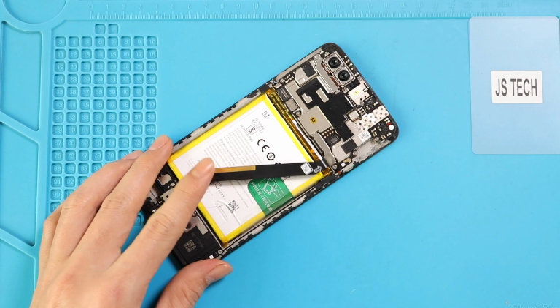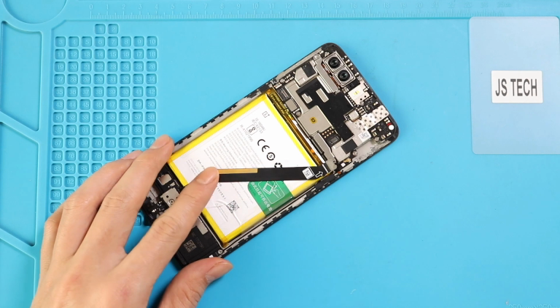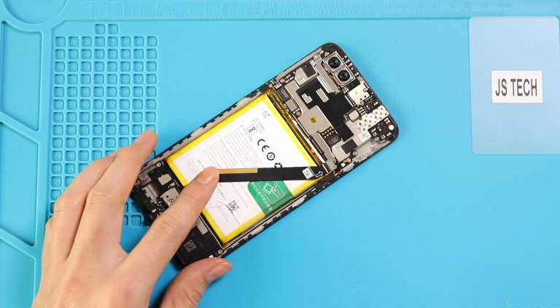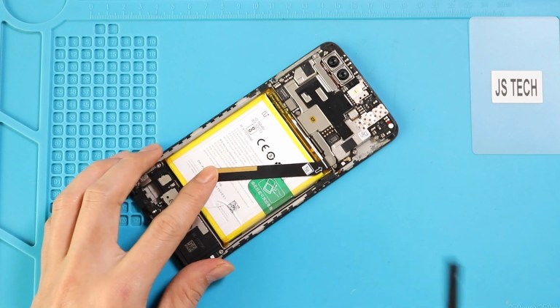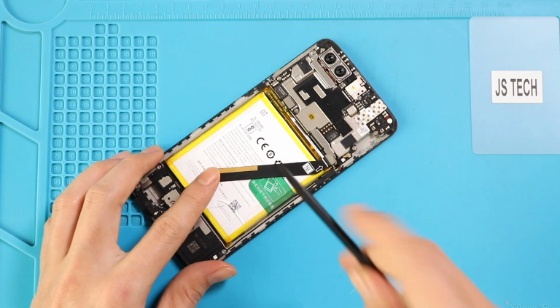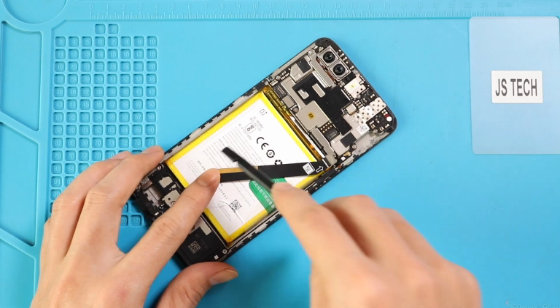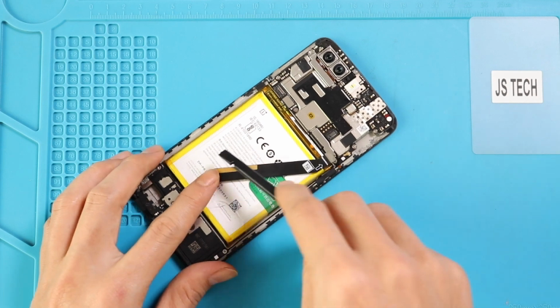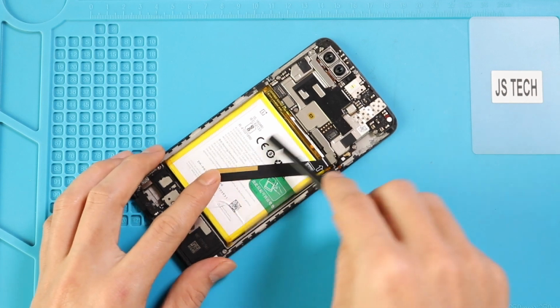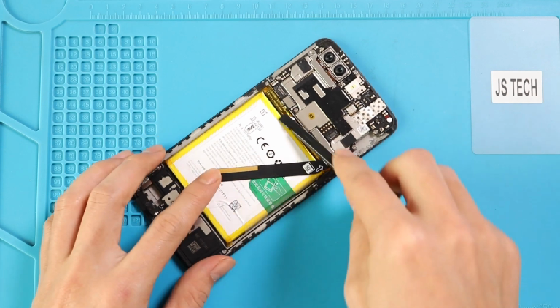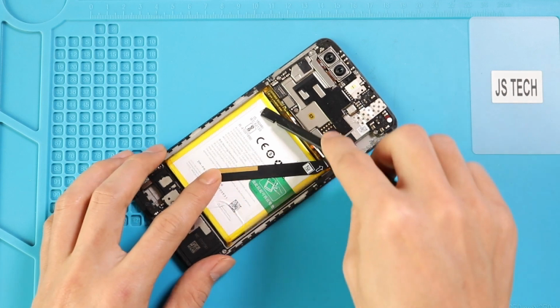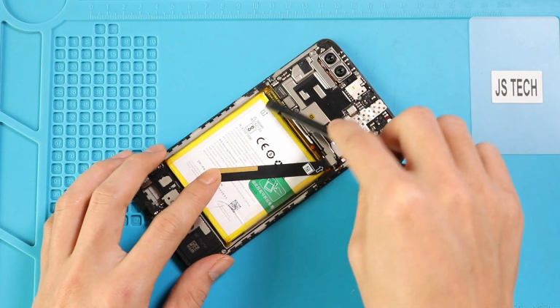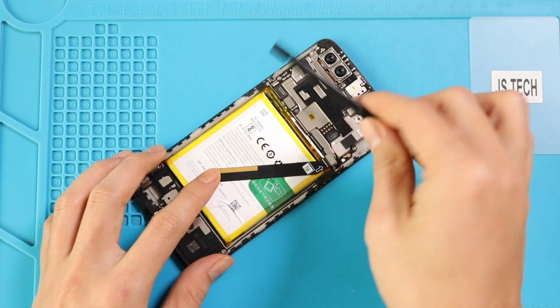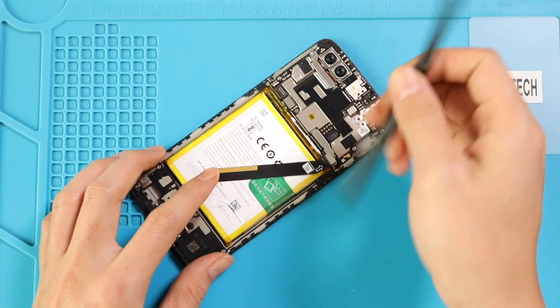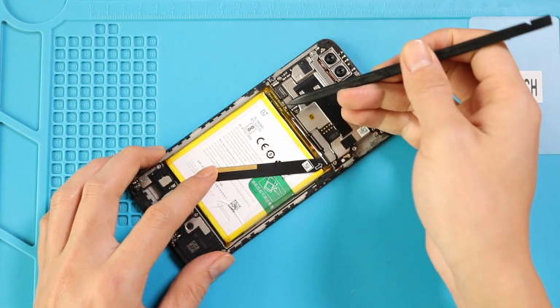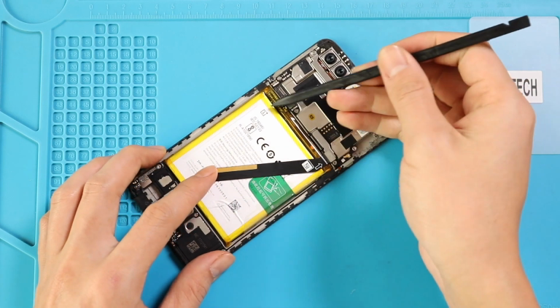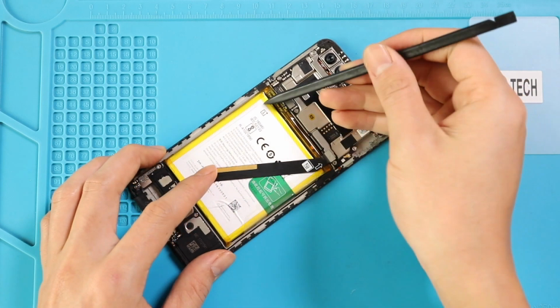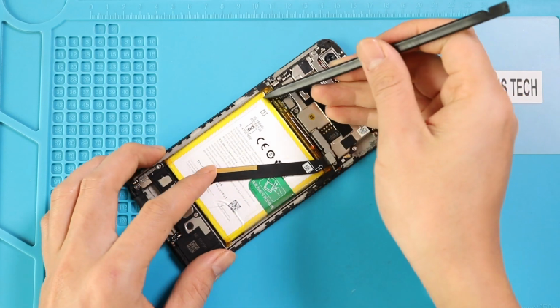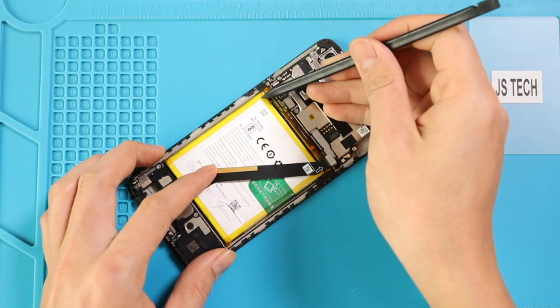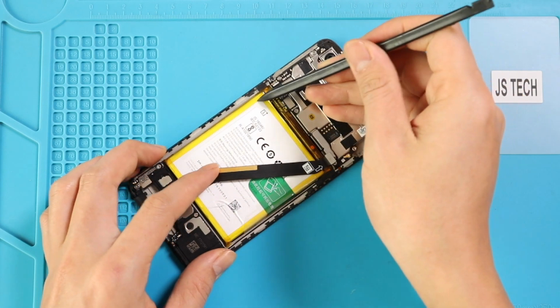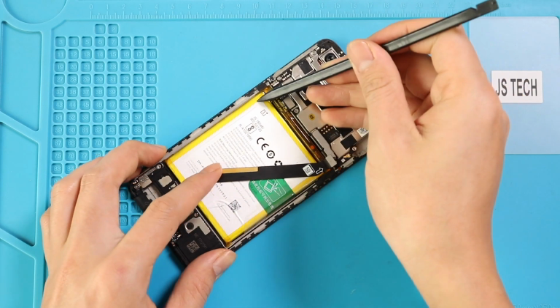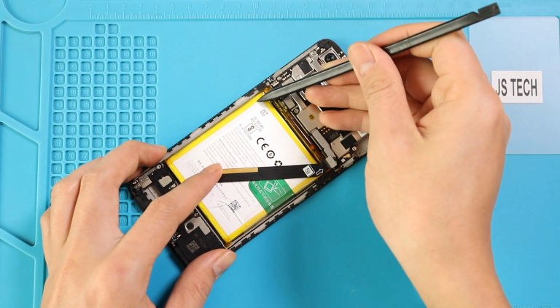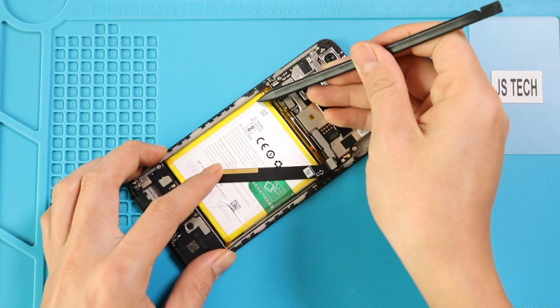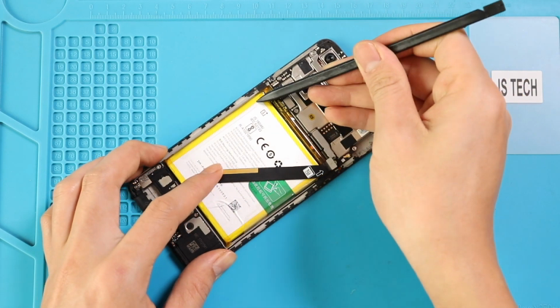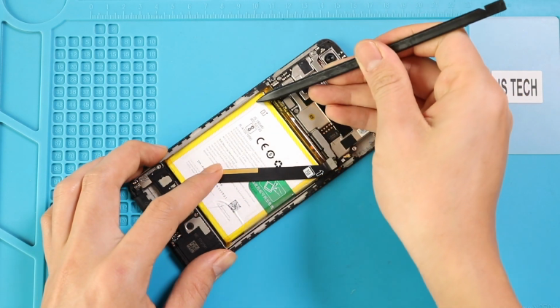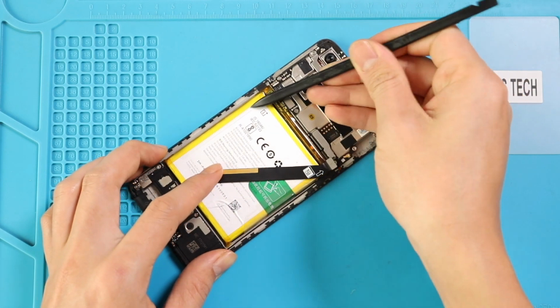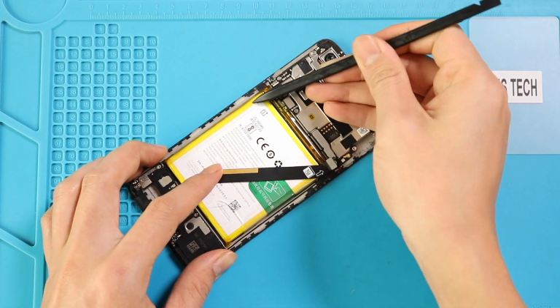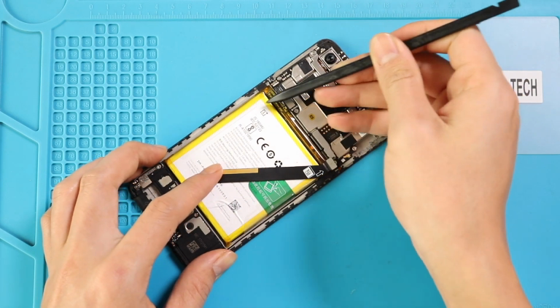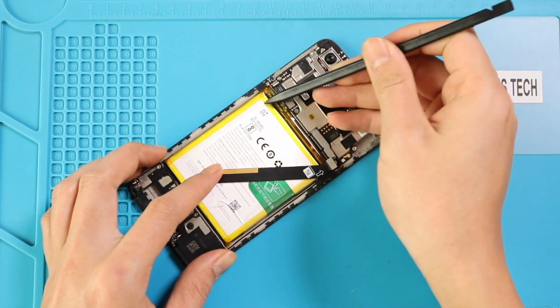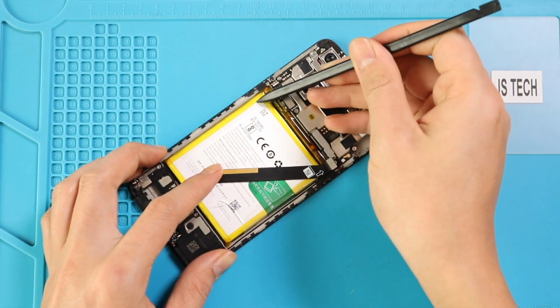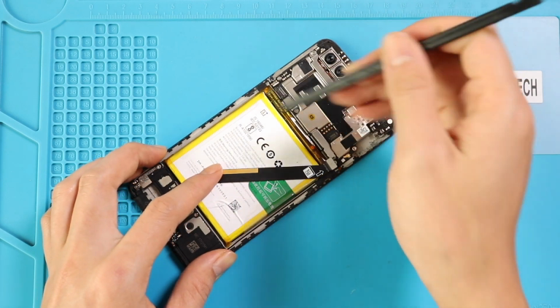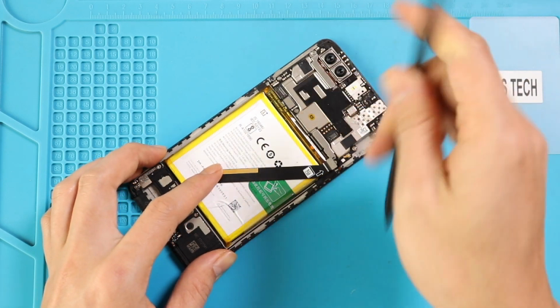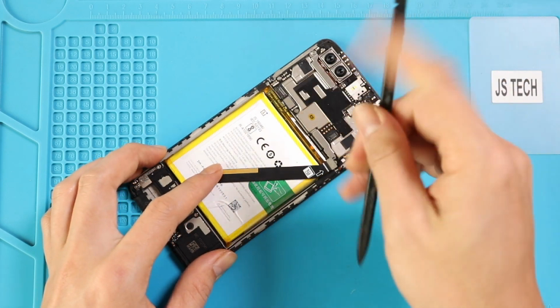Next, to replace the broken battery, release the adhesive on the sides and pull the battery by the green tab.